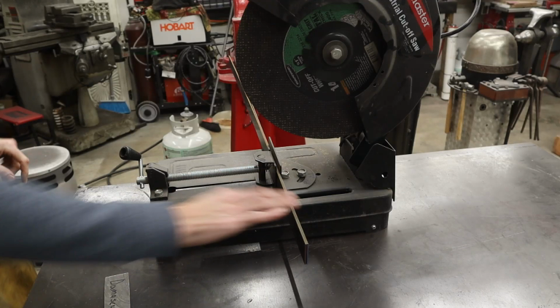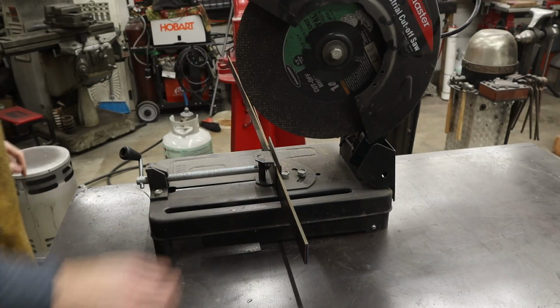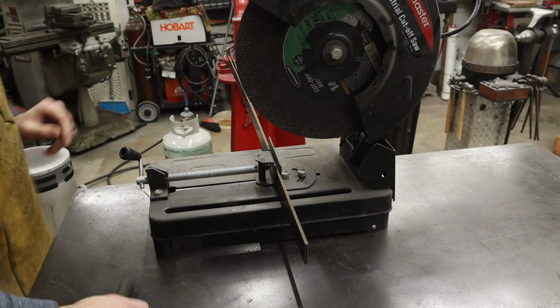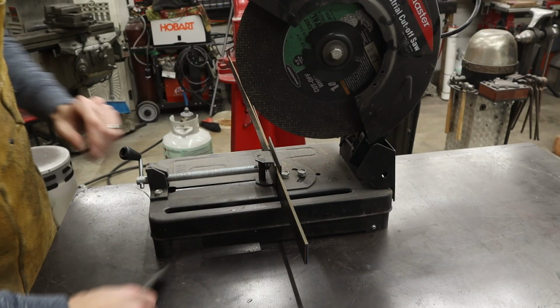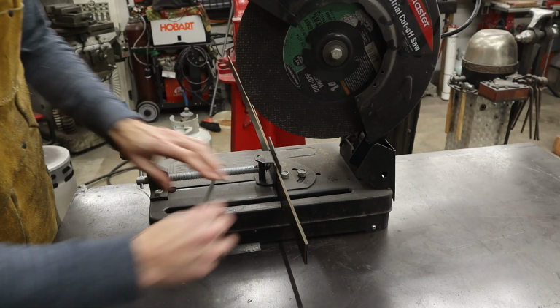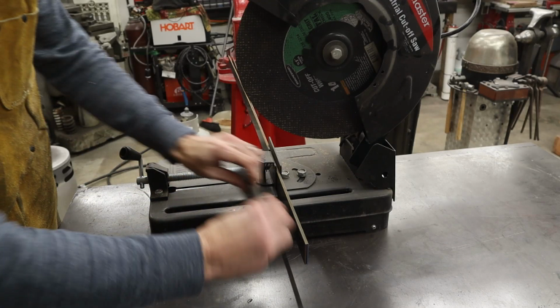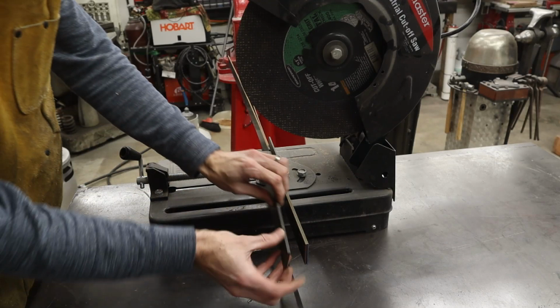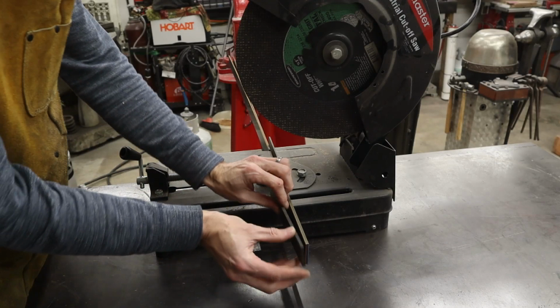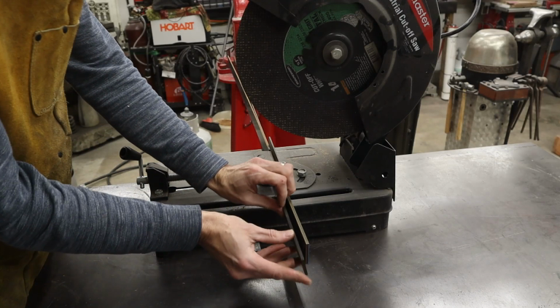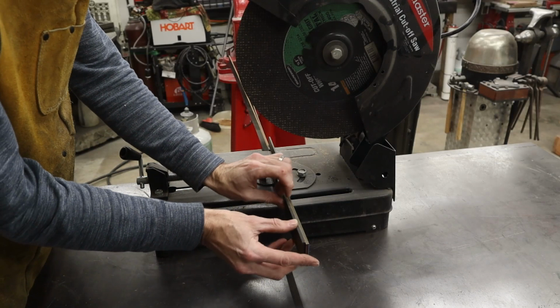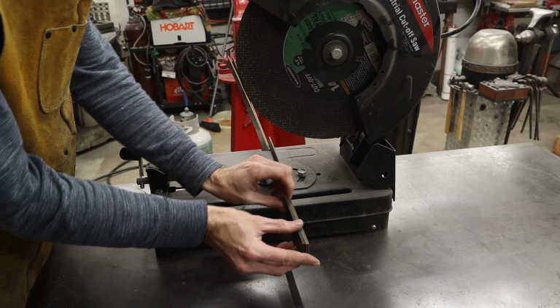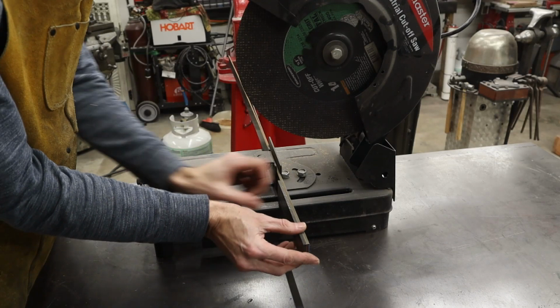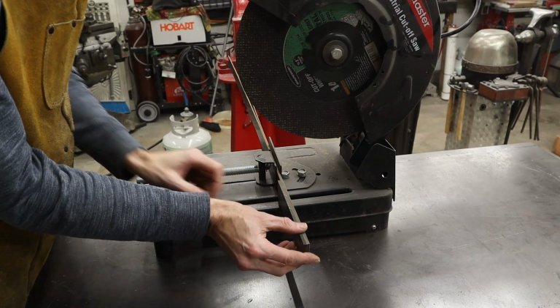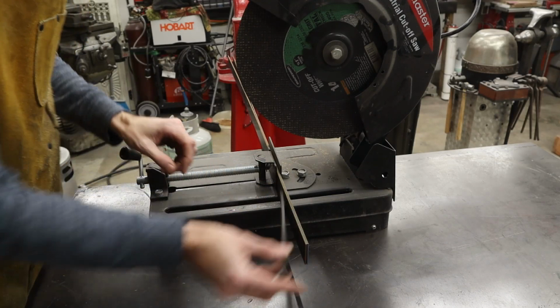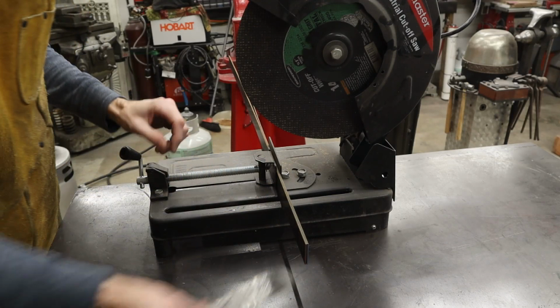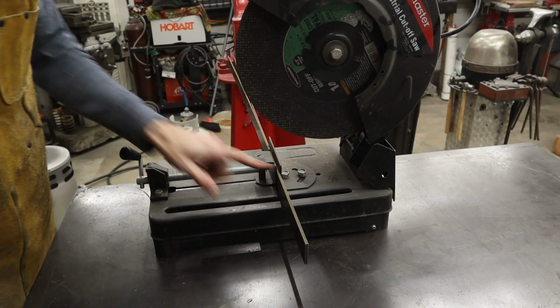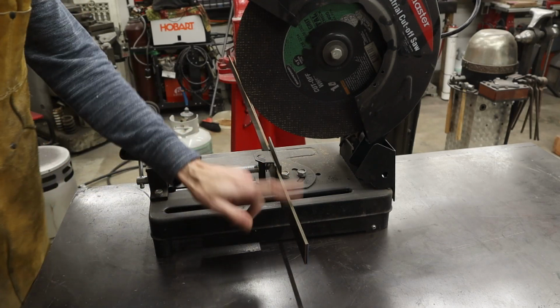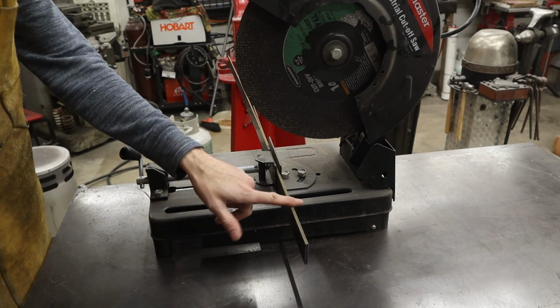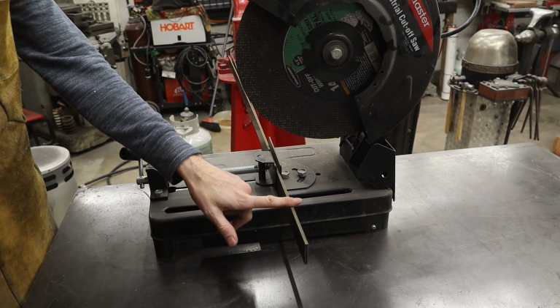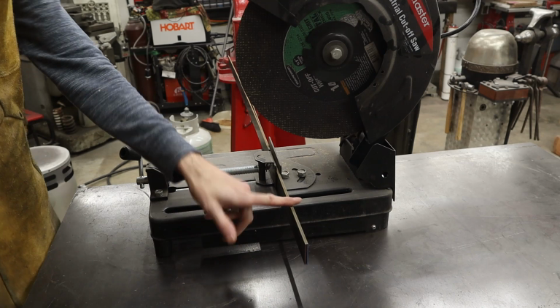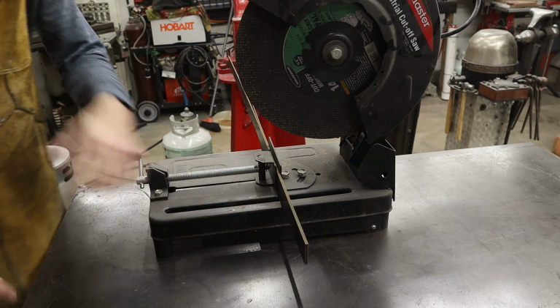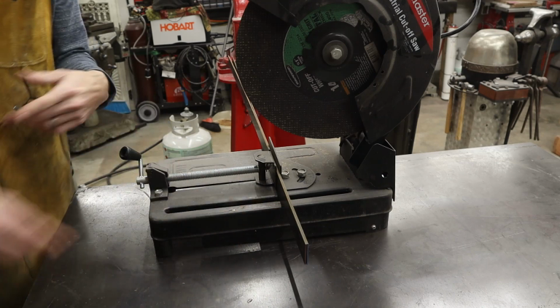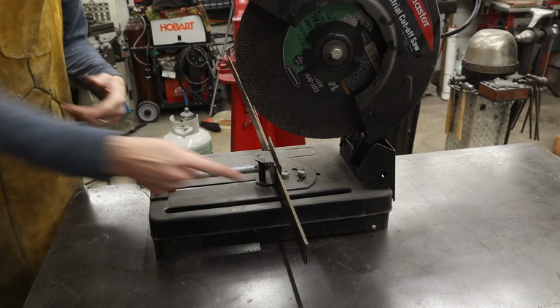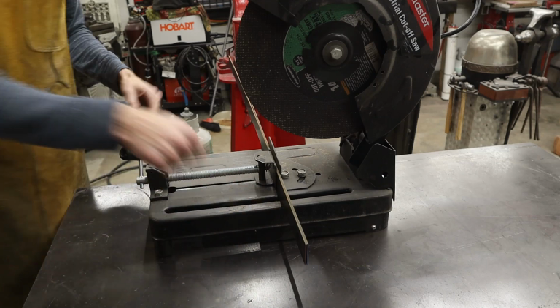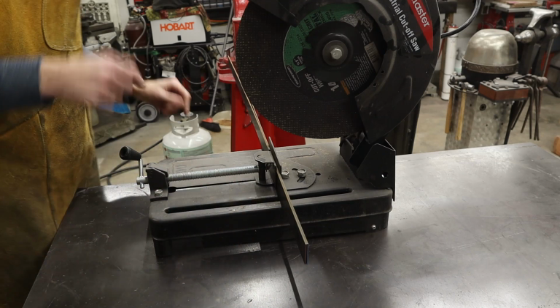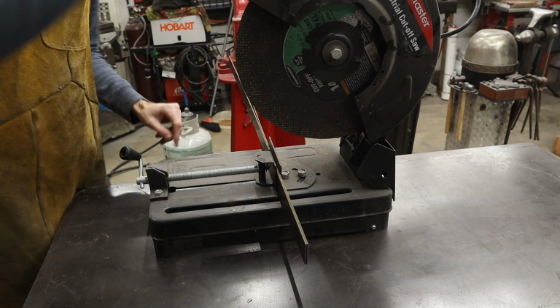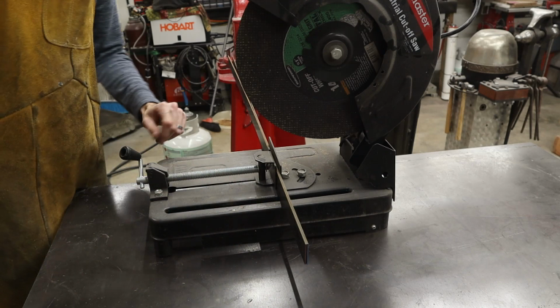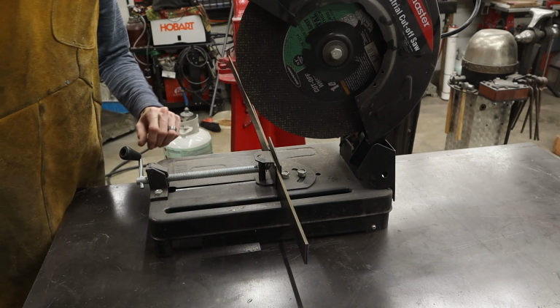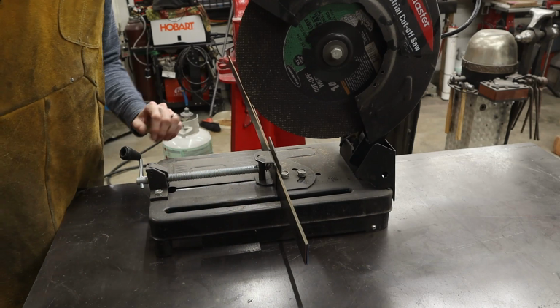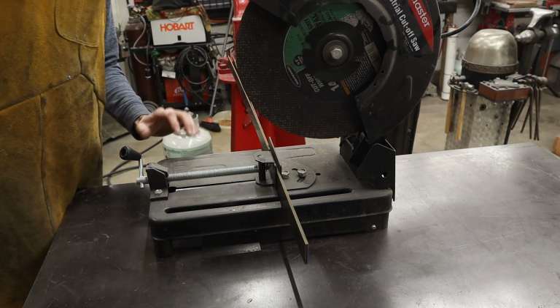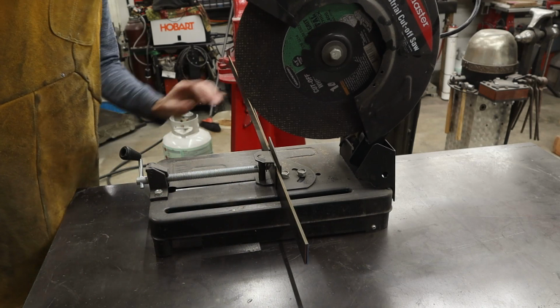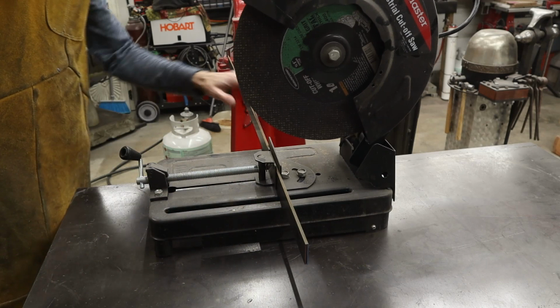I doubled up my material there. Since we're cutting them all the same length, I've got the 1084 and the 15N20 all at once.